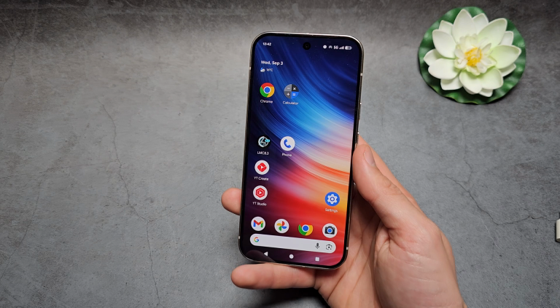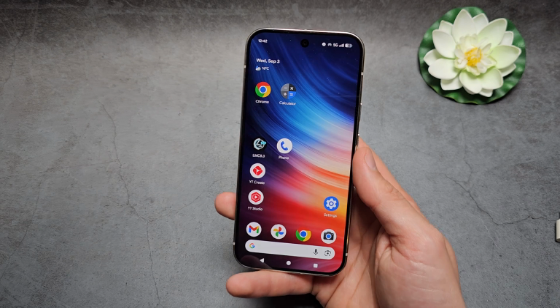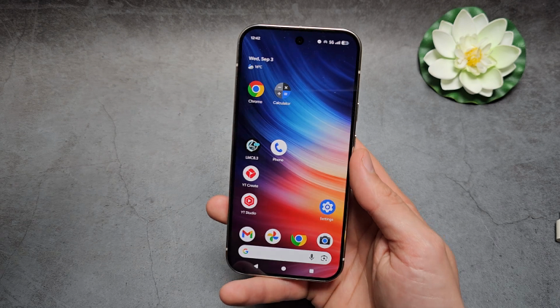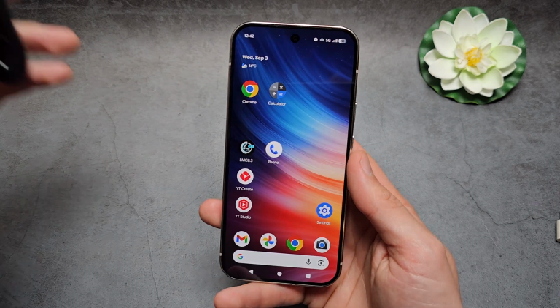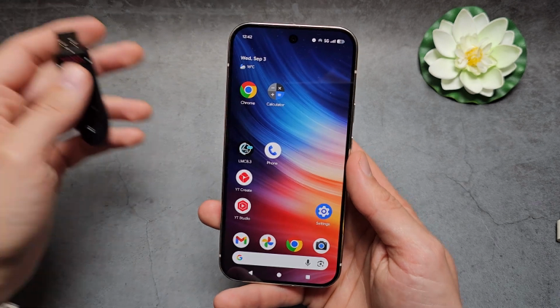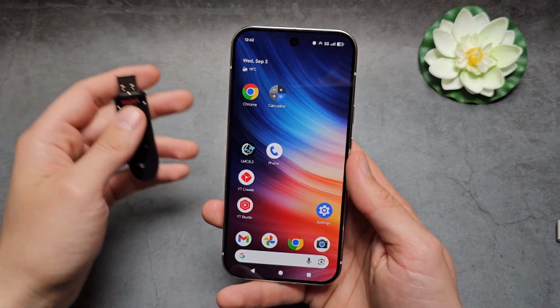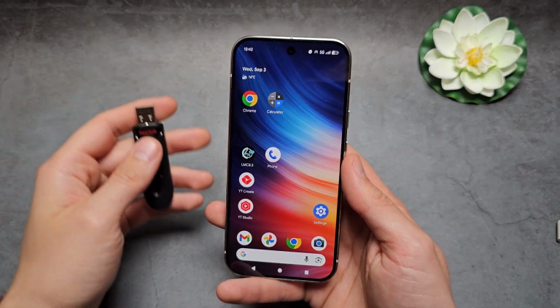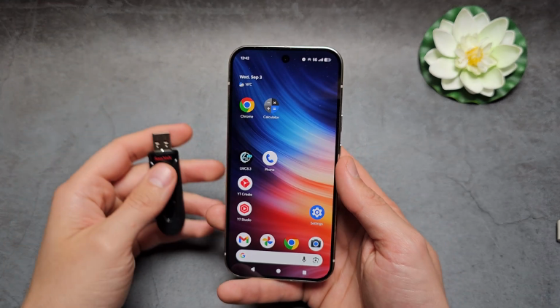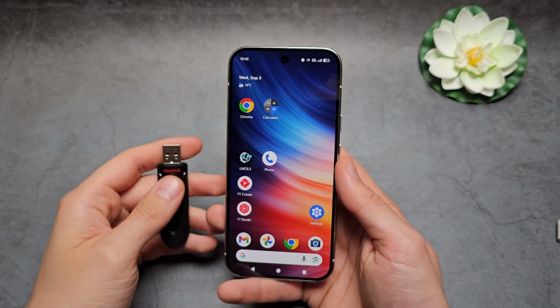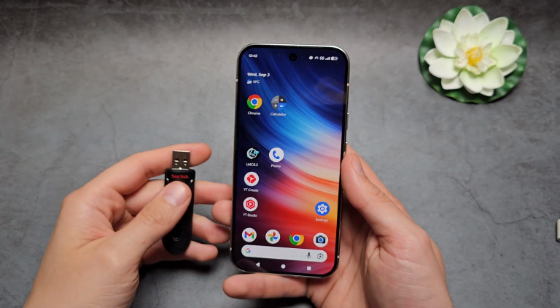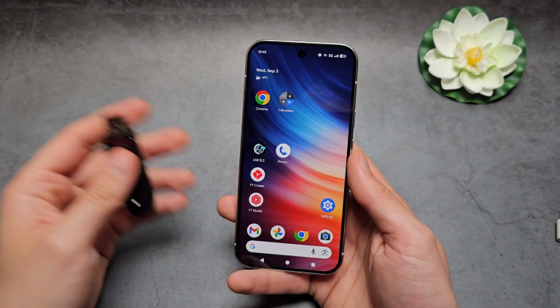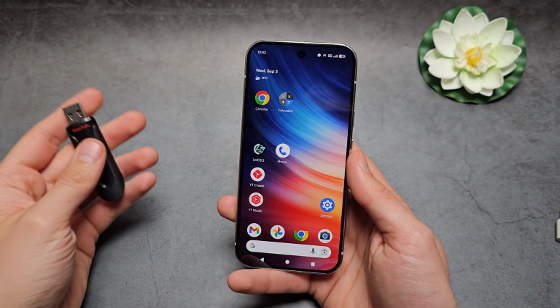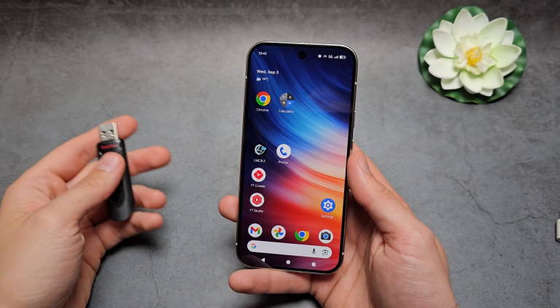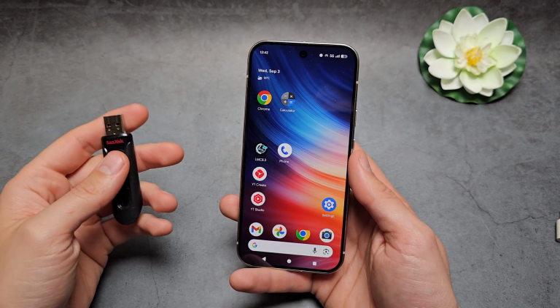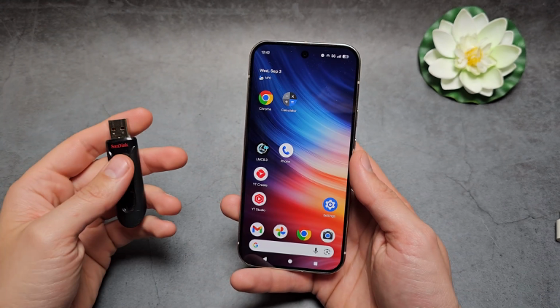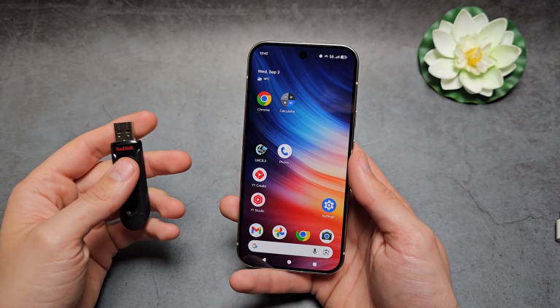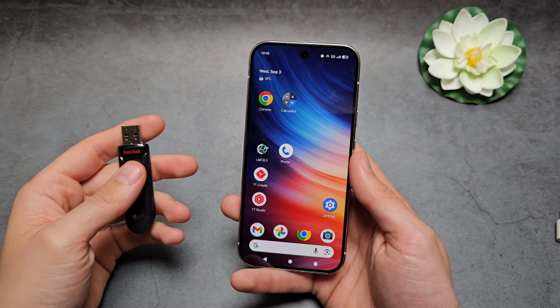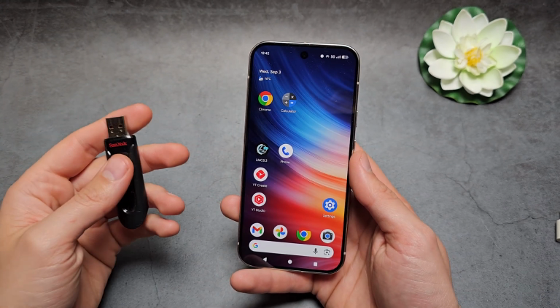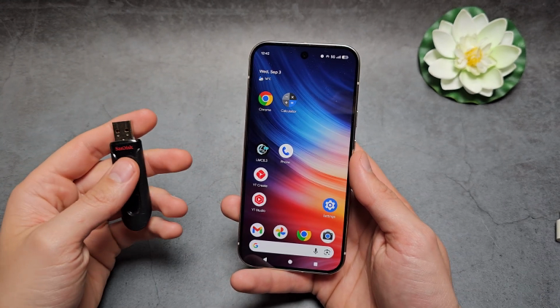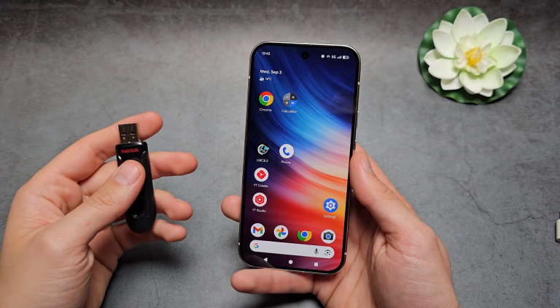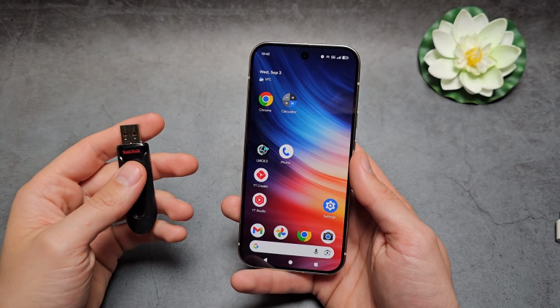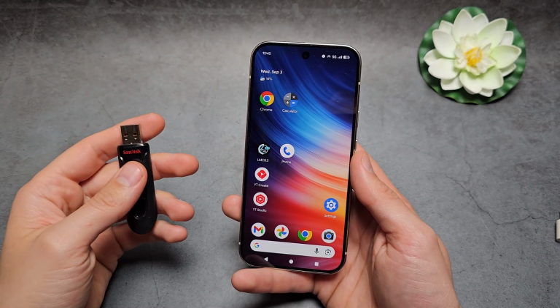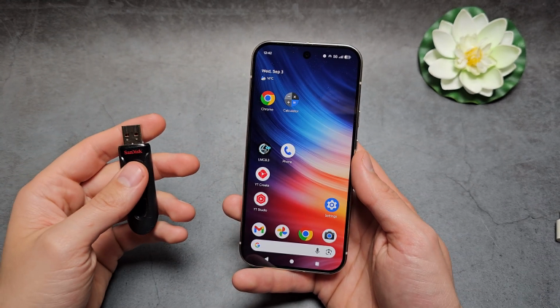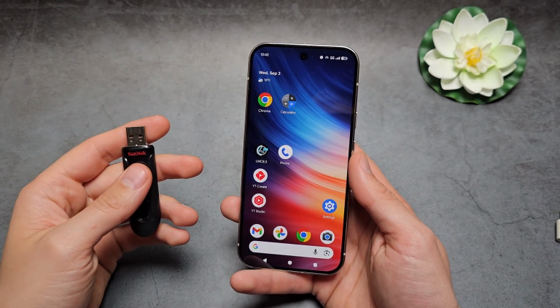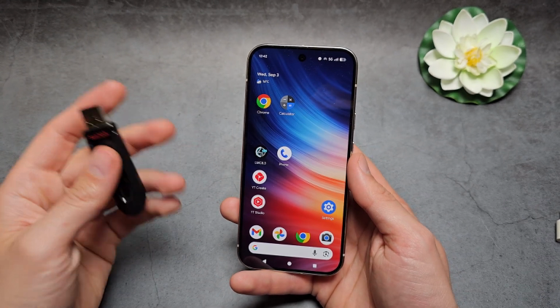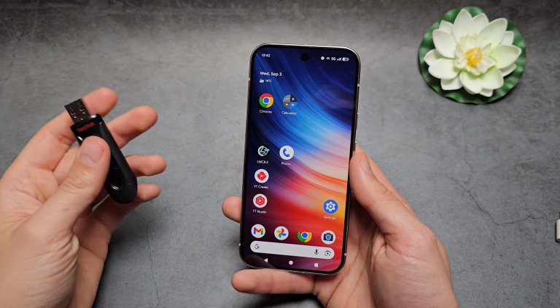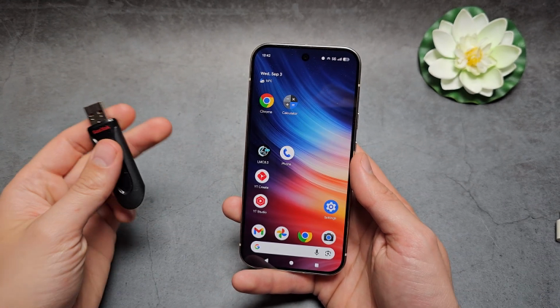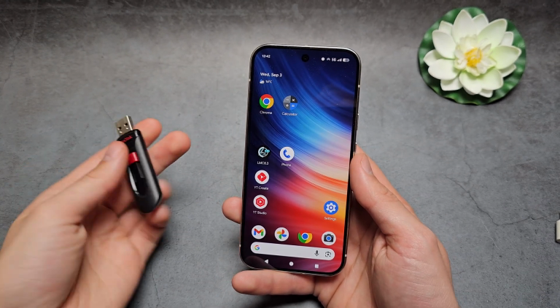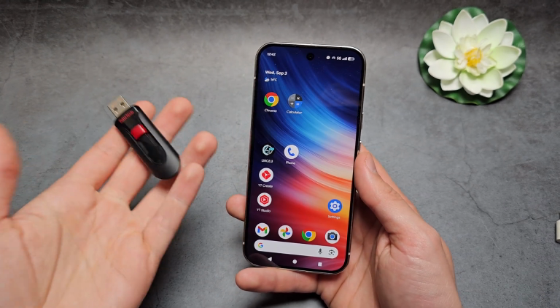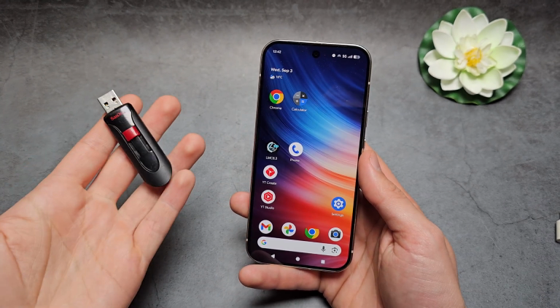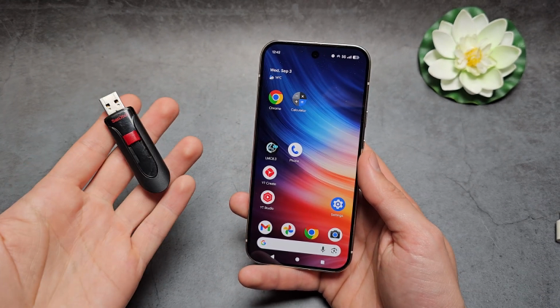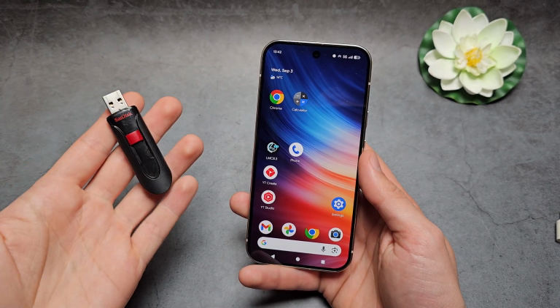Let me show you how to transfer data from your Google Pixel 10 or 10 Pro to a USB flash drive.